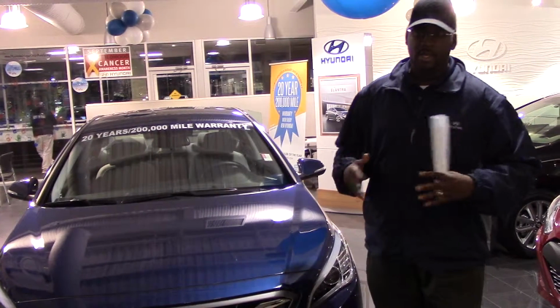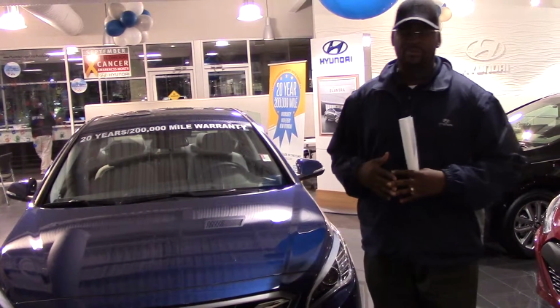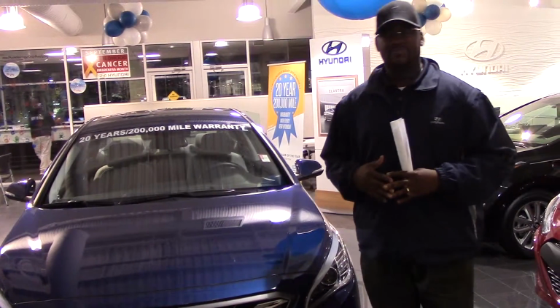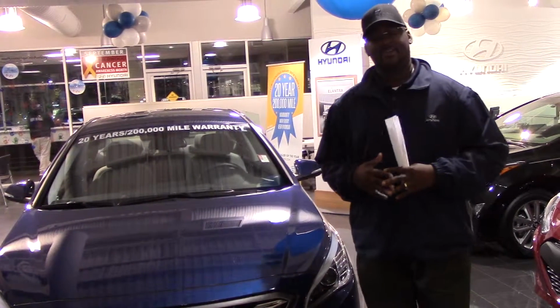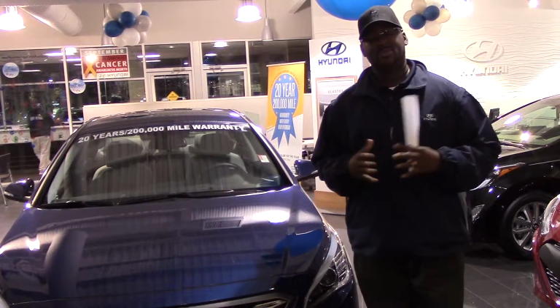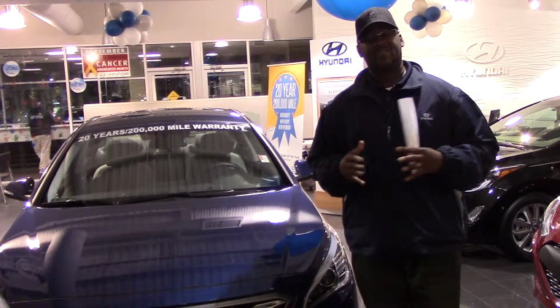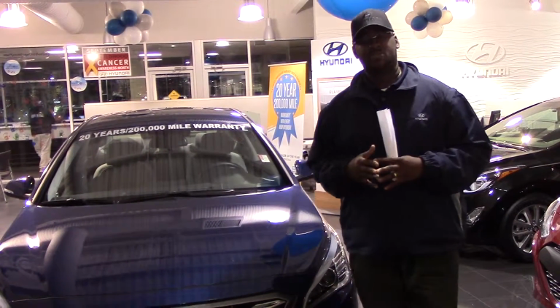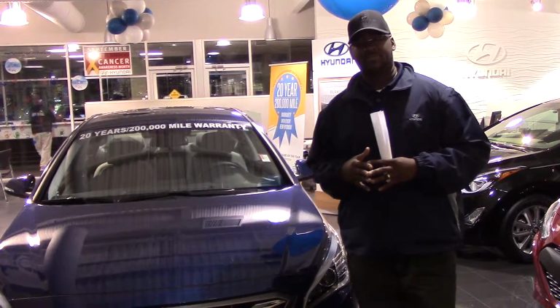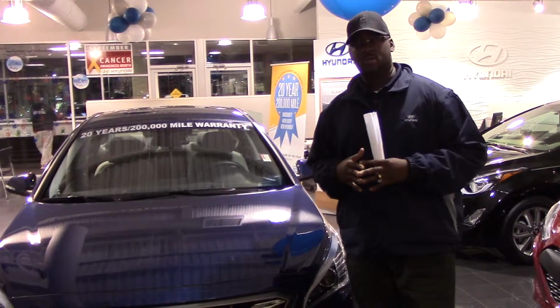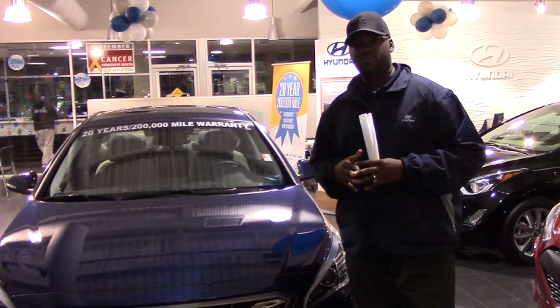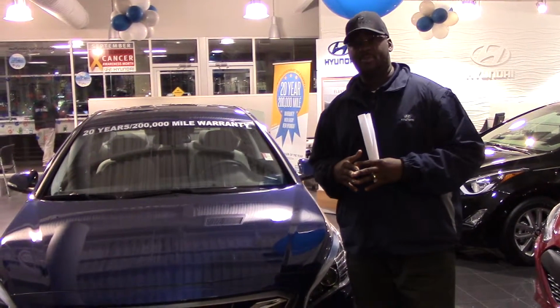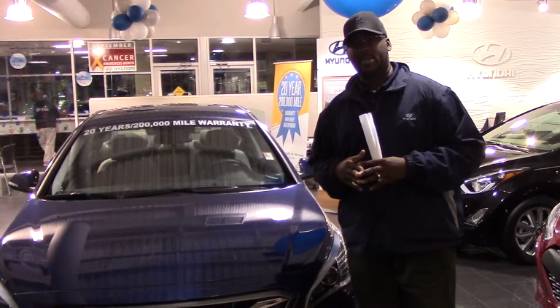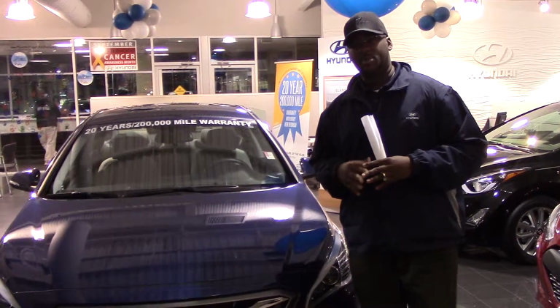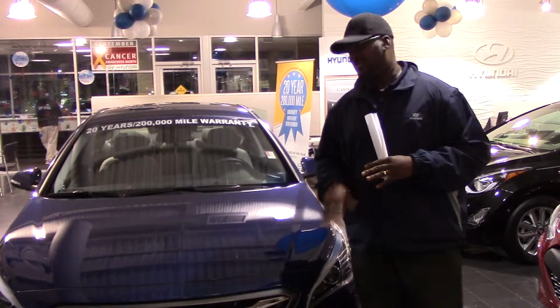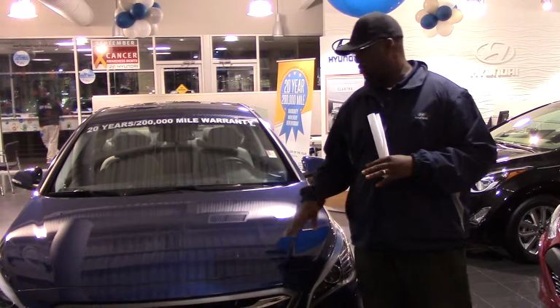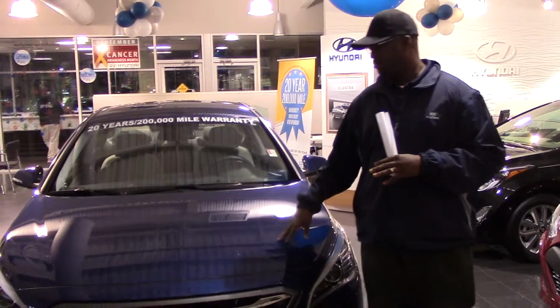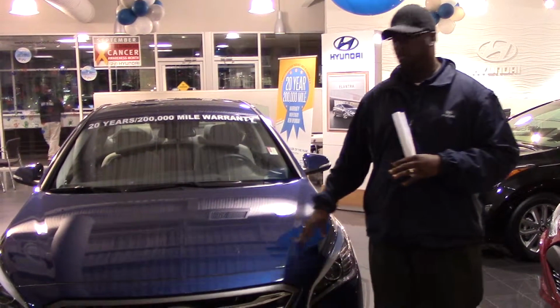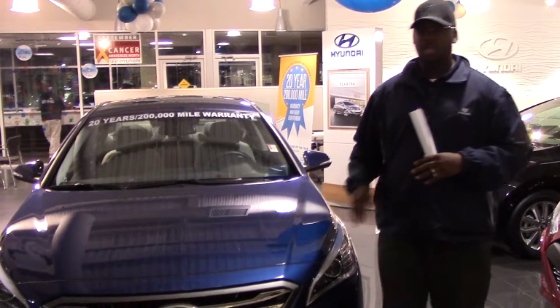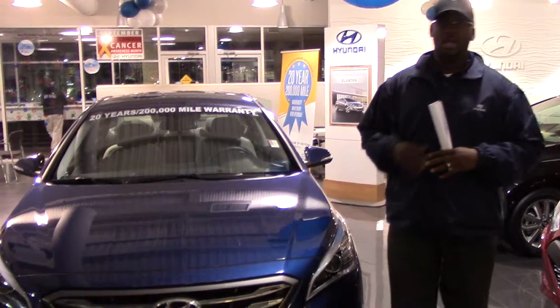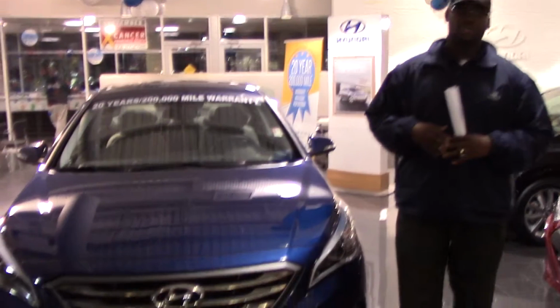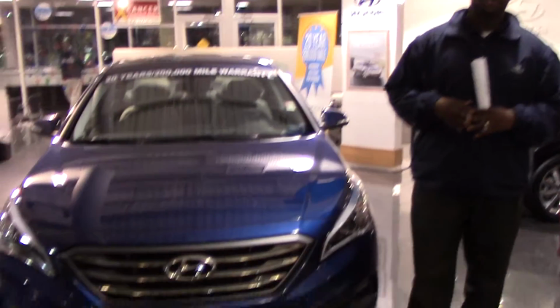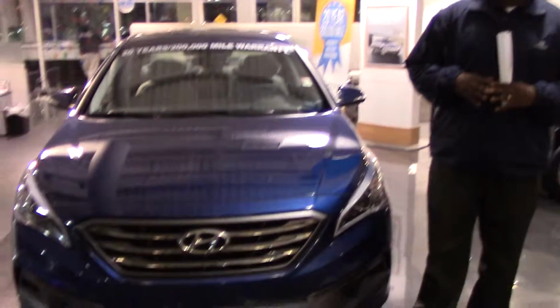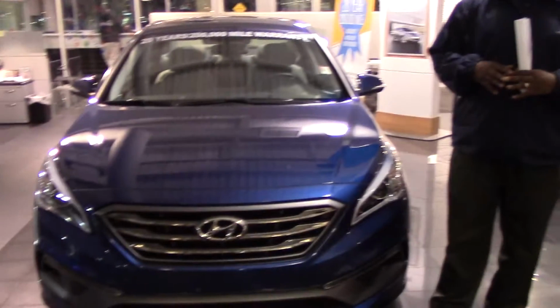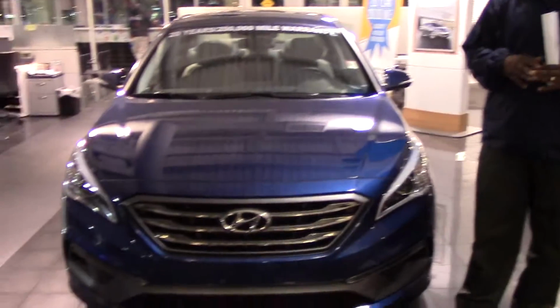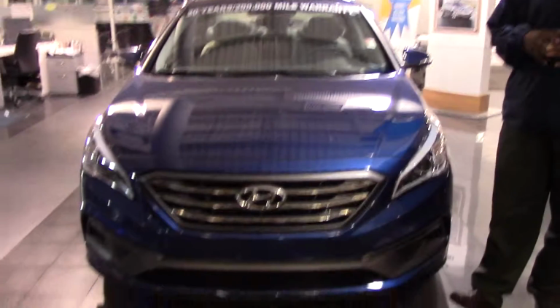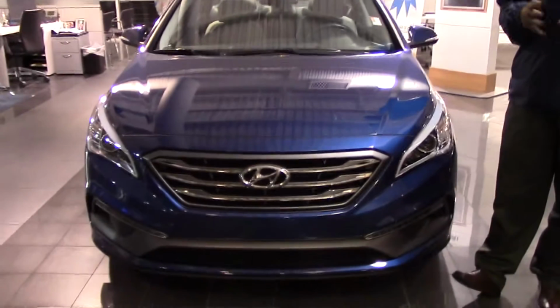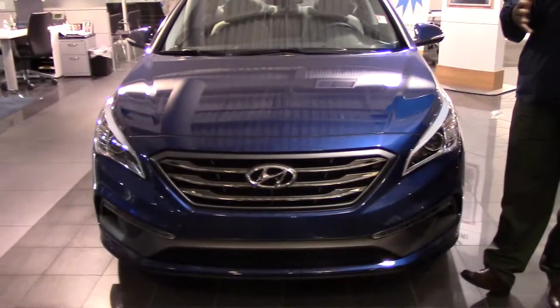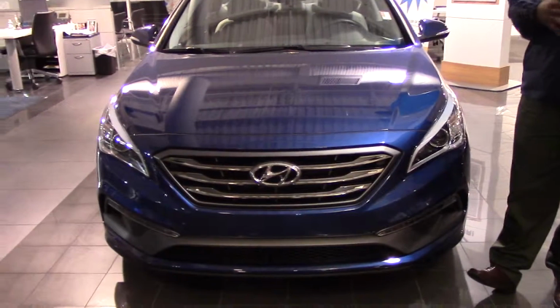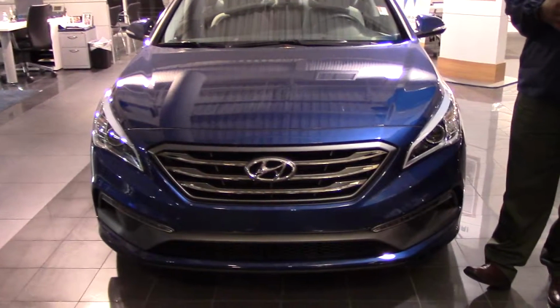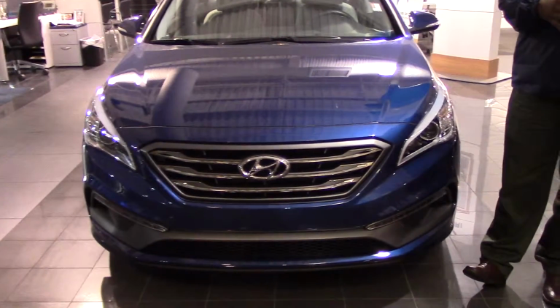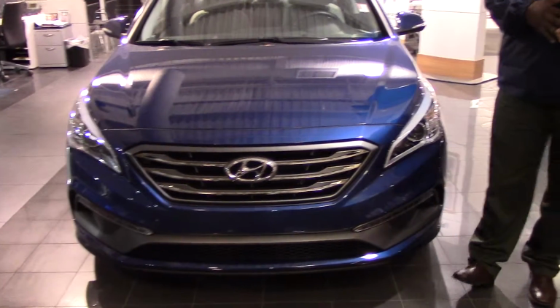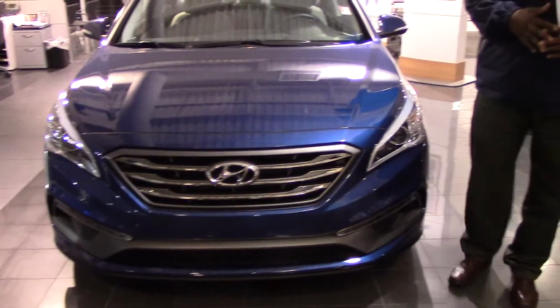You didn't specify a specific color or trim package, so we have this beautiful blue one on the showroom floor. I want to show you a few things about it before you get here.